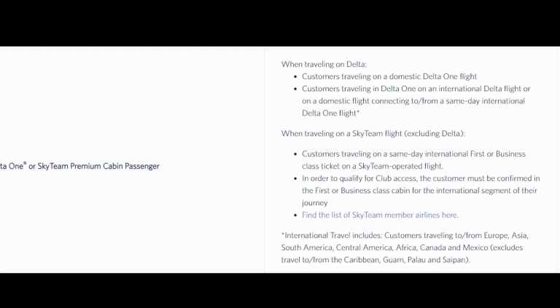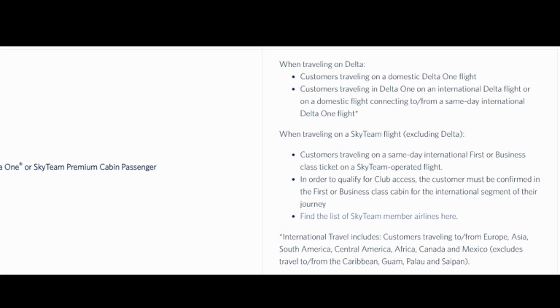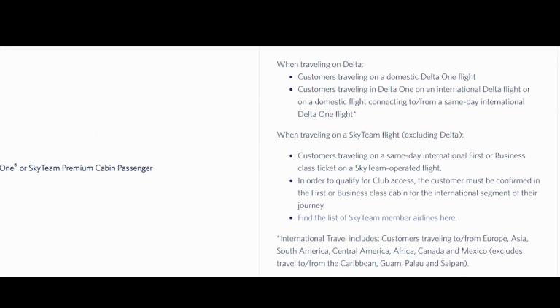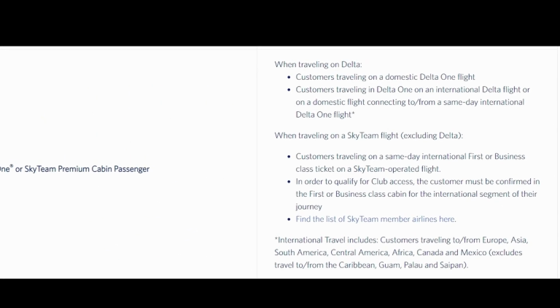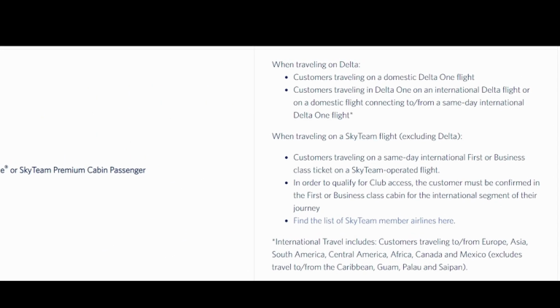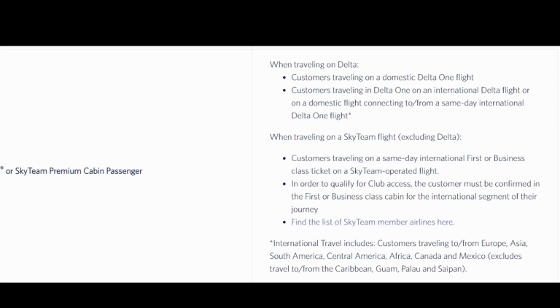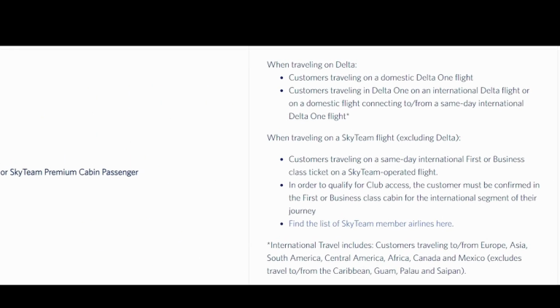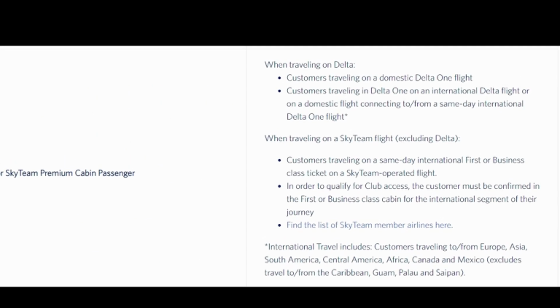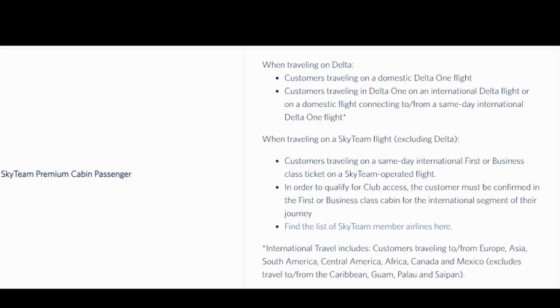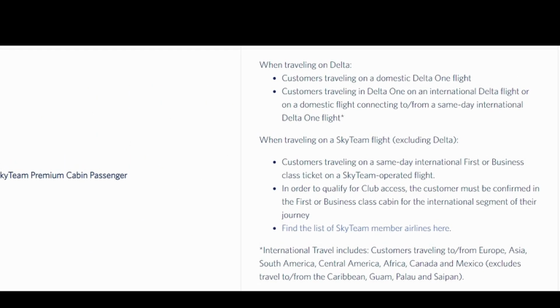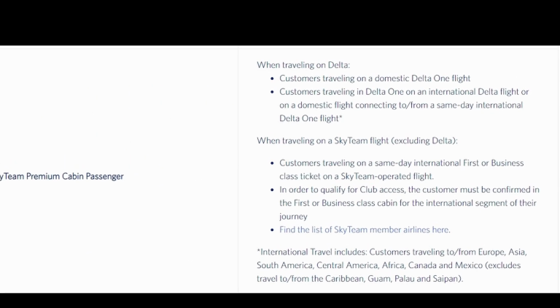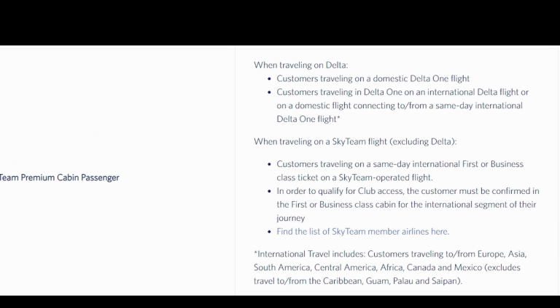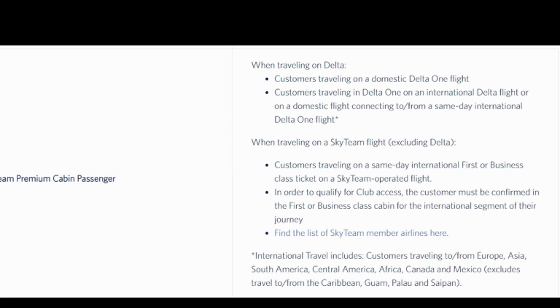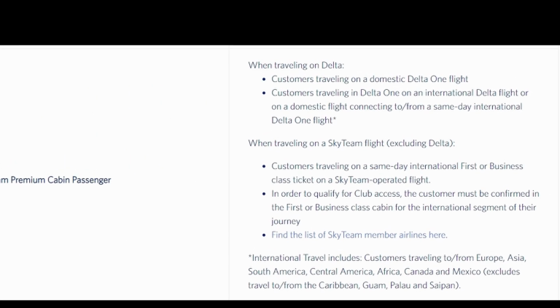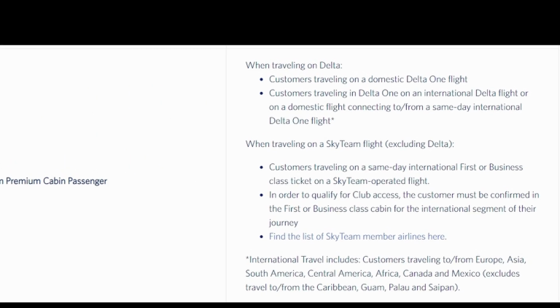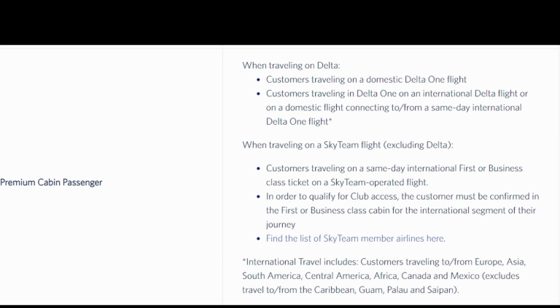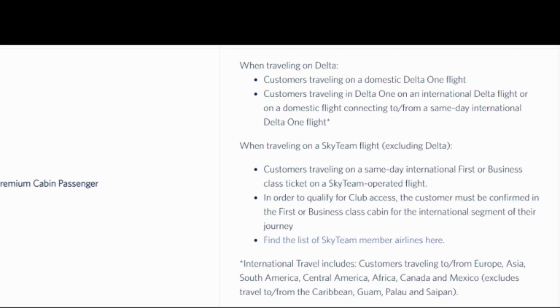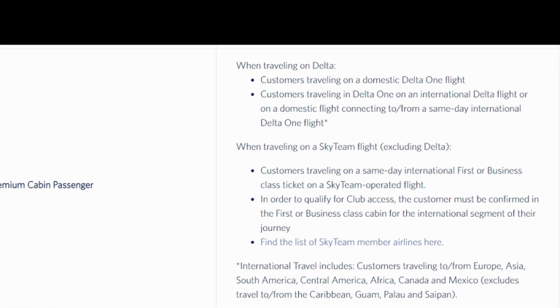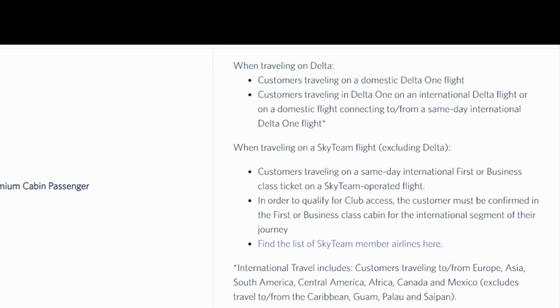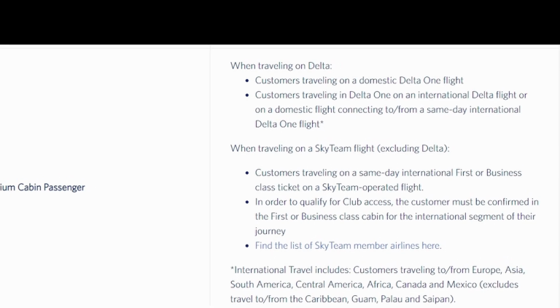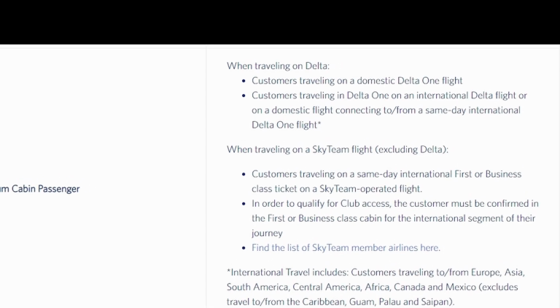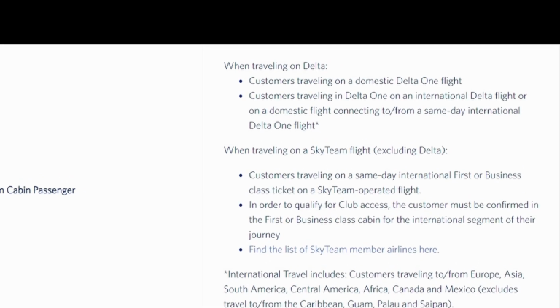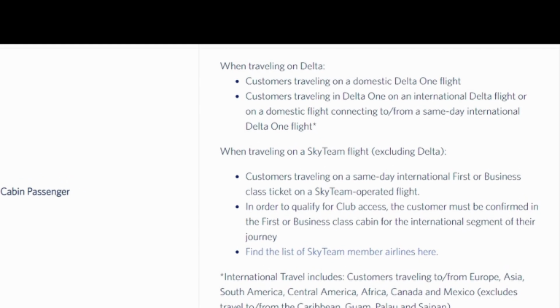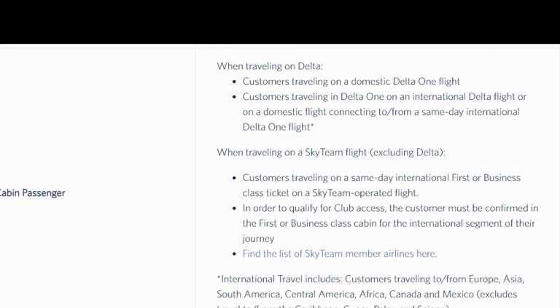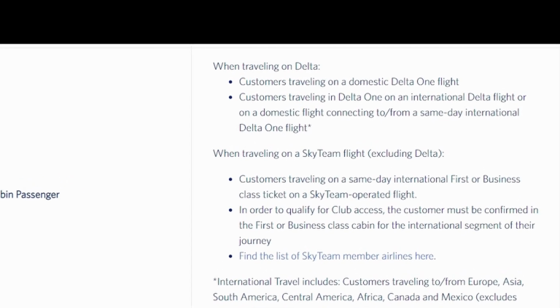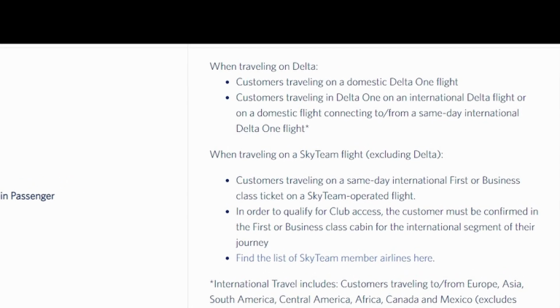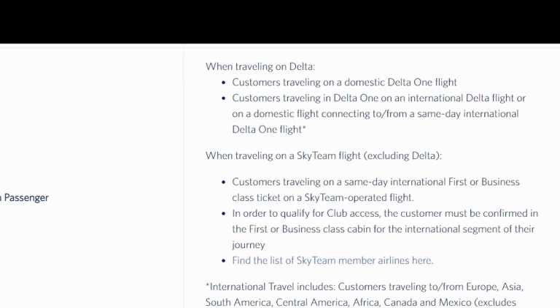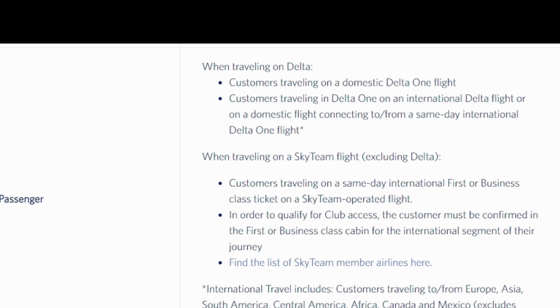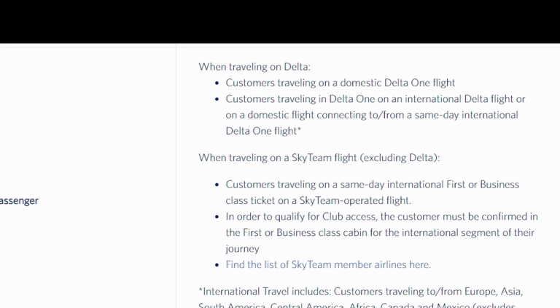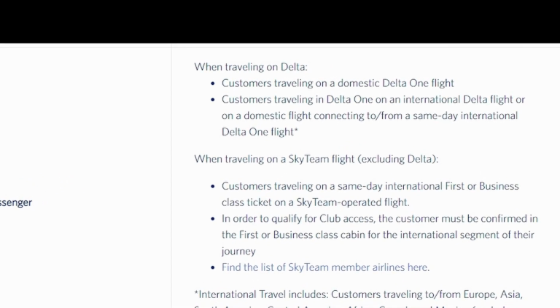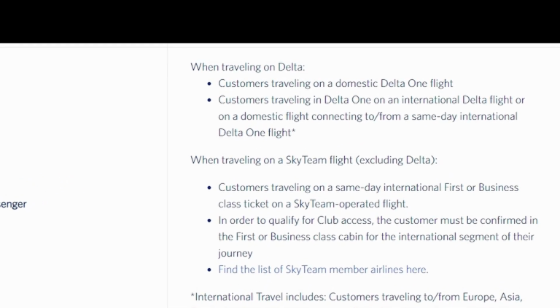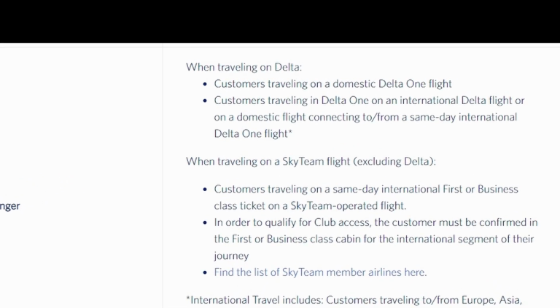Lastly, individuals traveling on a Delta One flight booked in Delta One have access to Delta Sky Clubs.